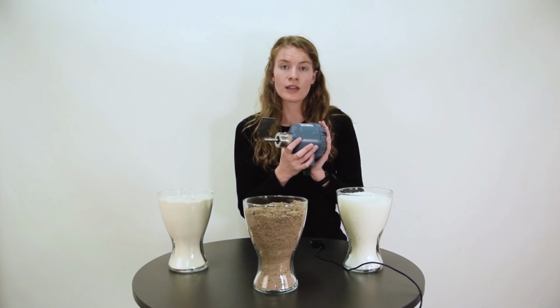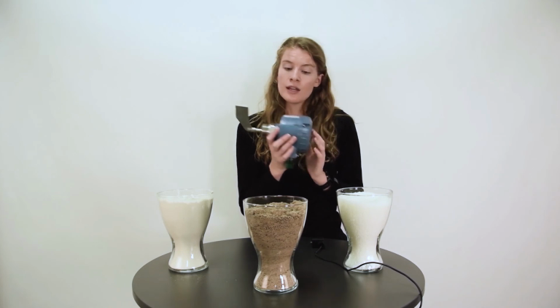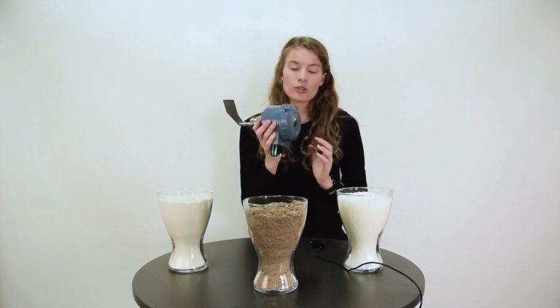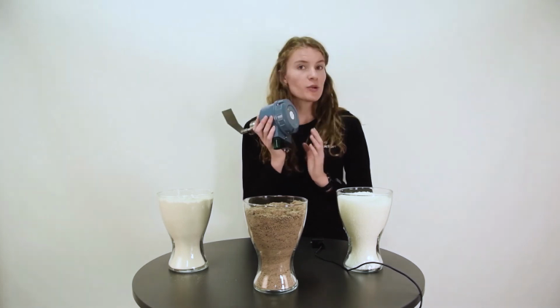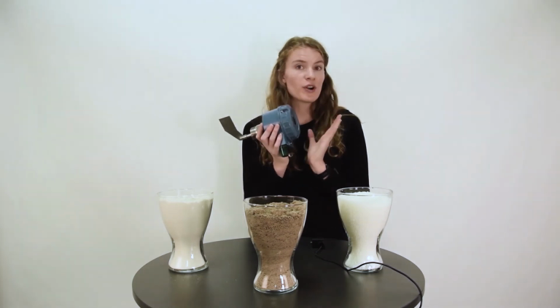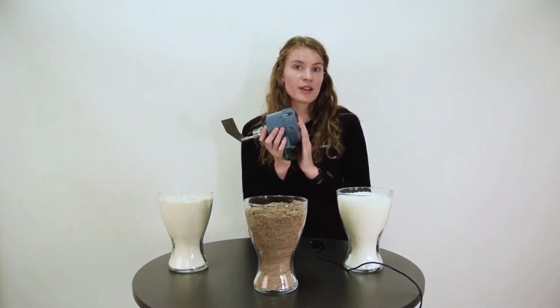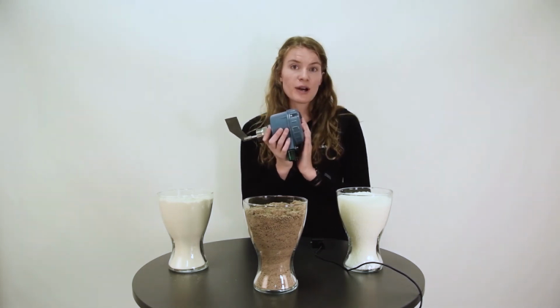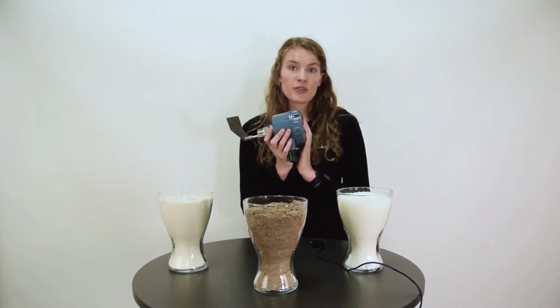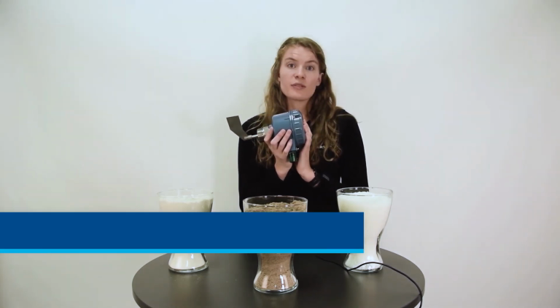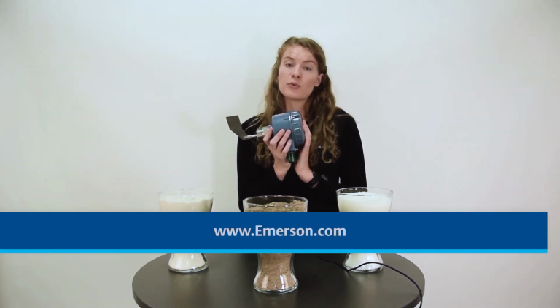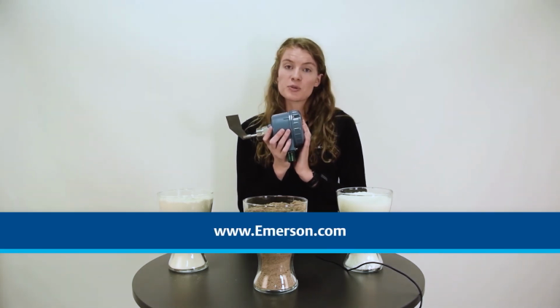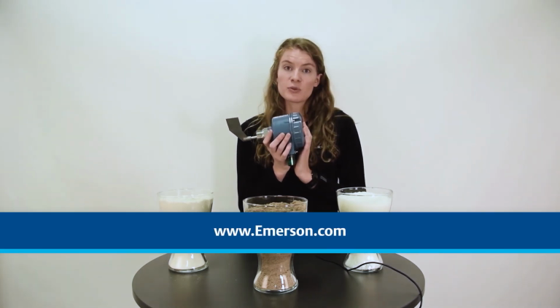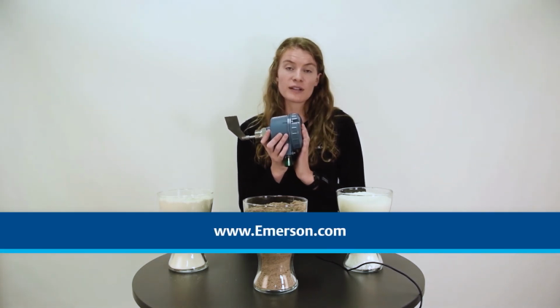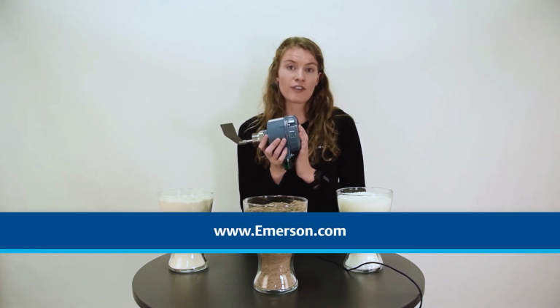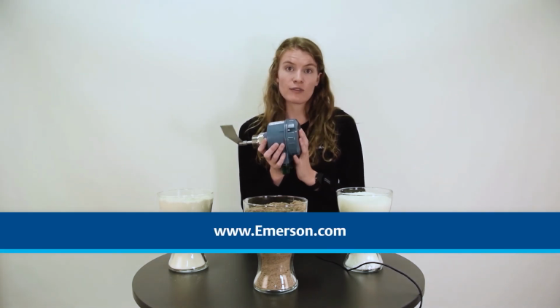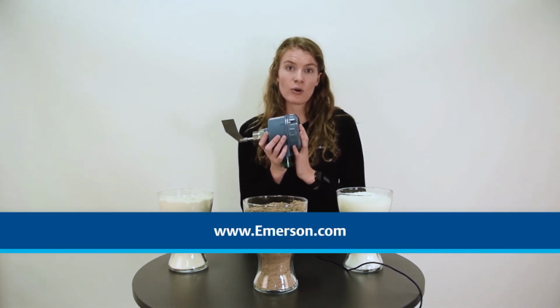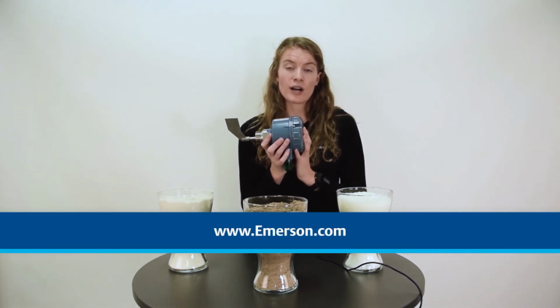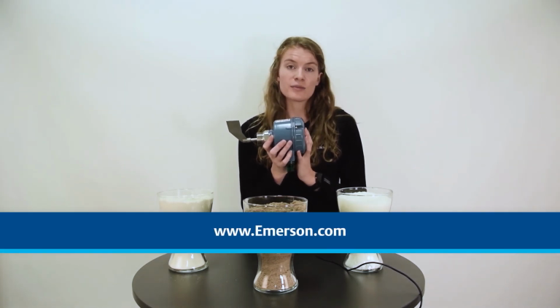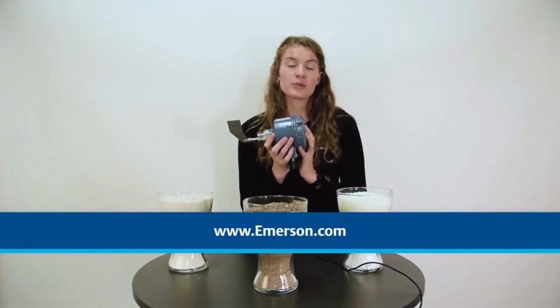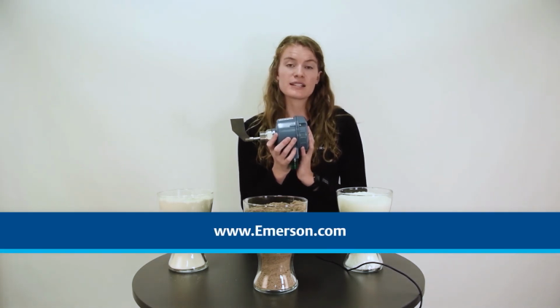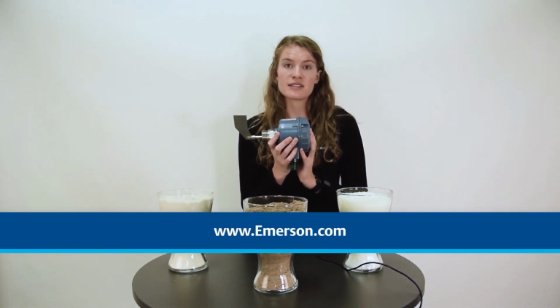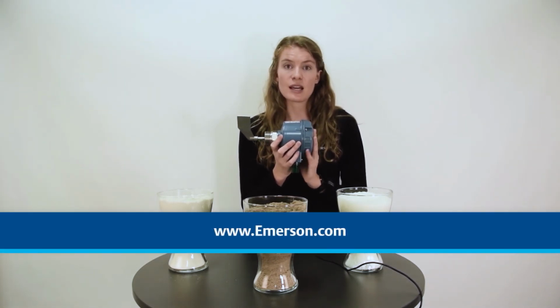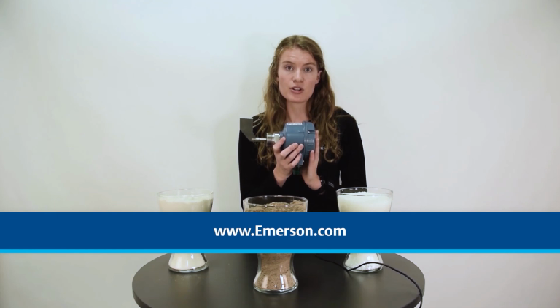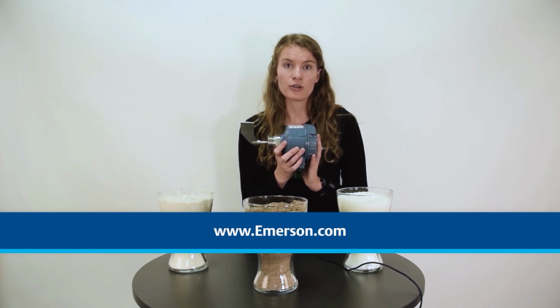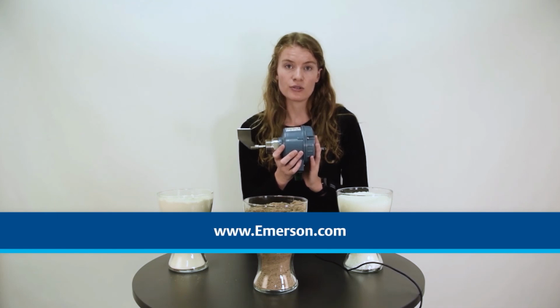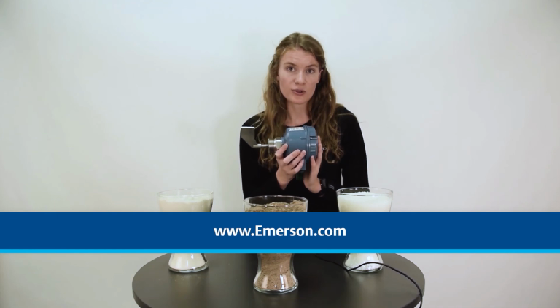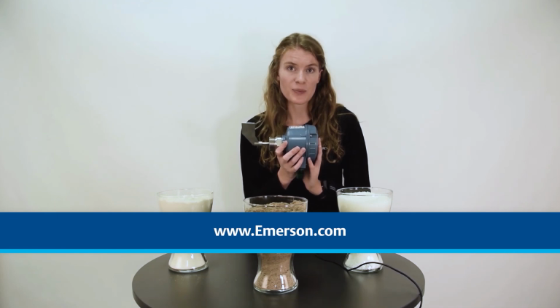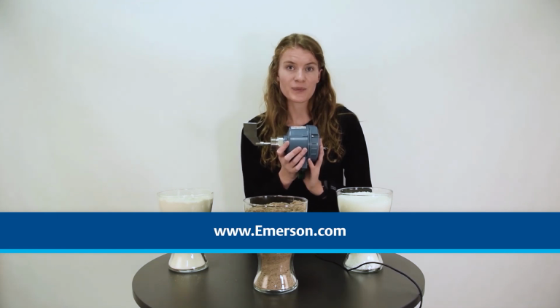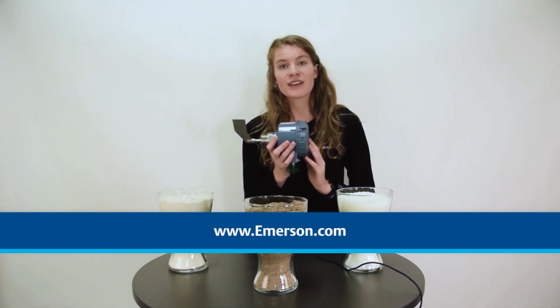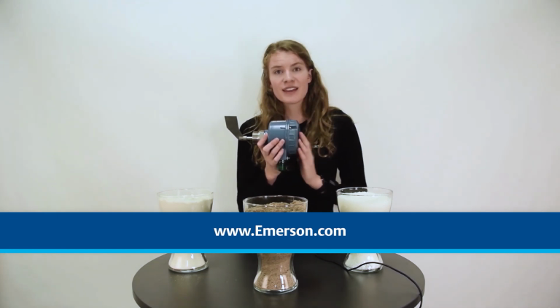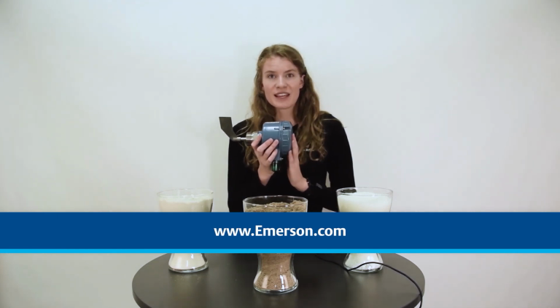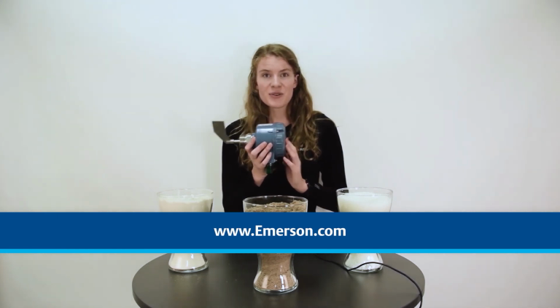To learn more about the Rosemount 2501, please visit www.emerson.com. Thank you!